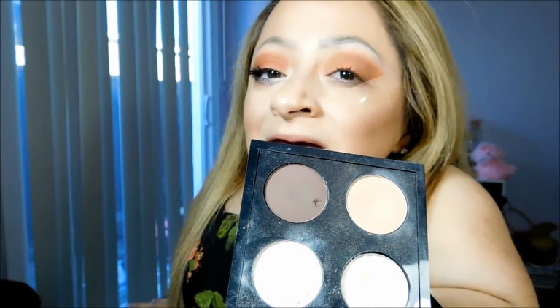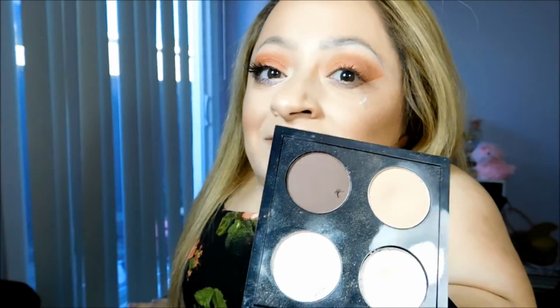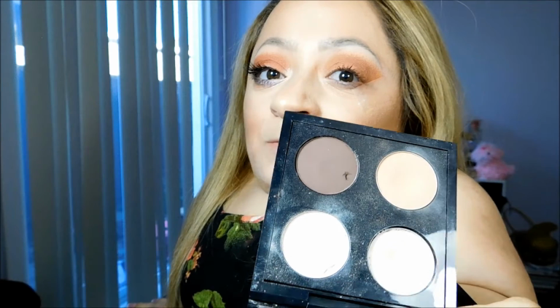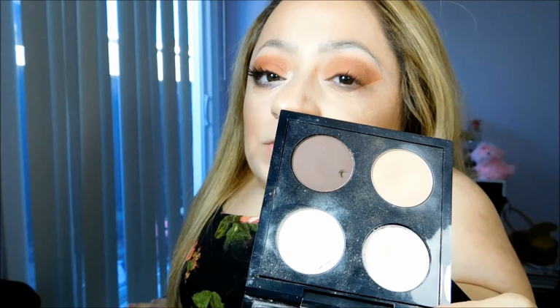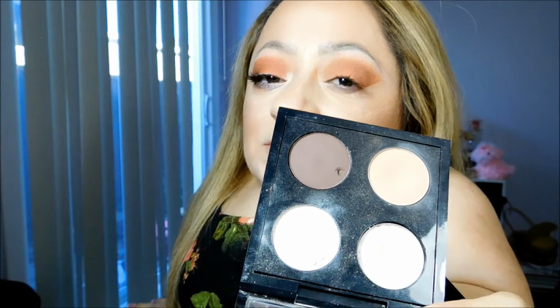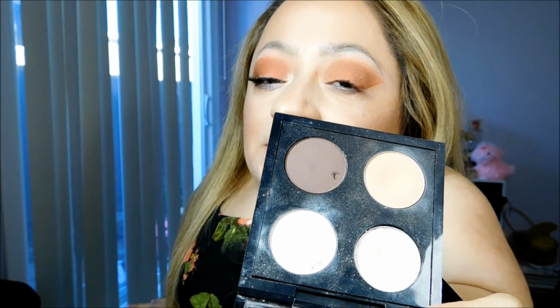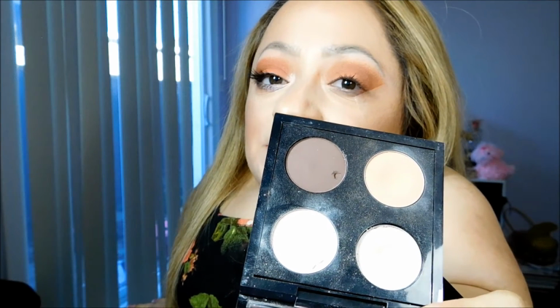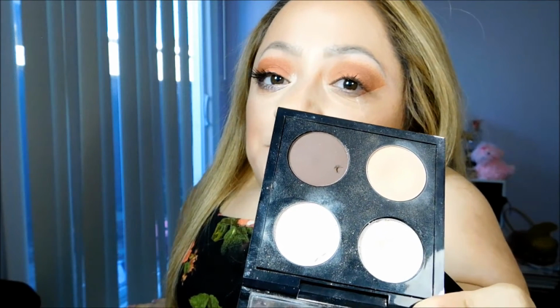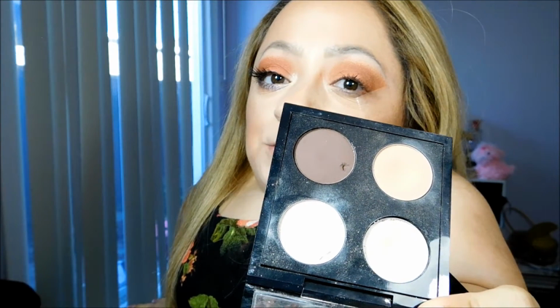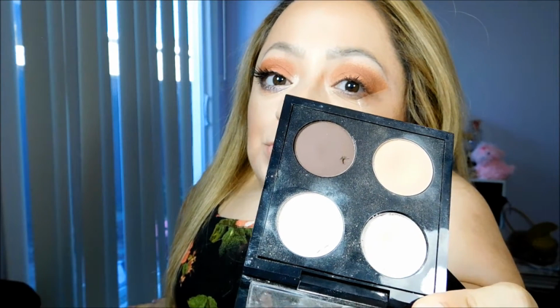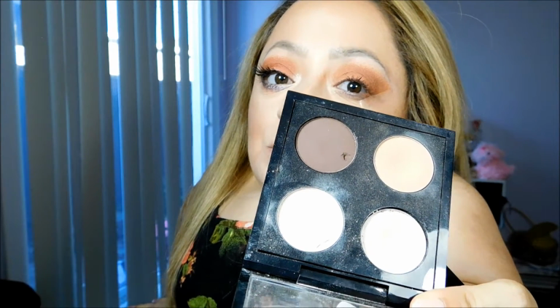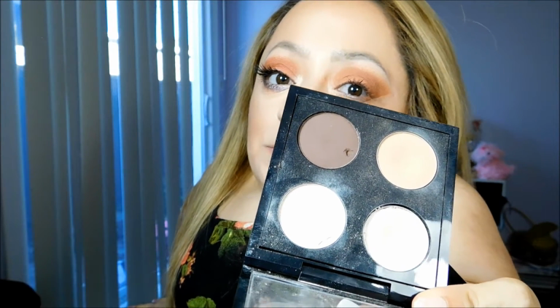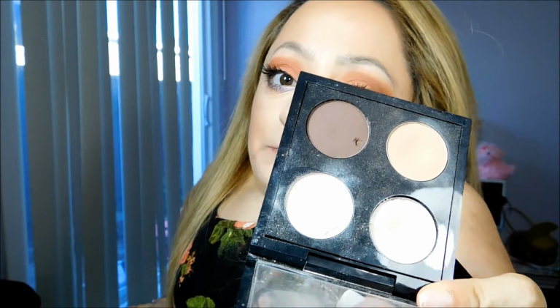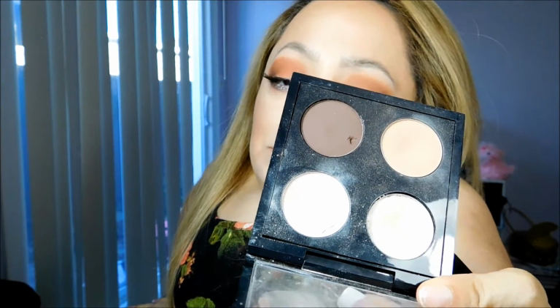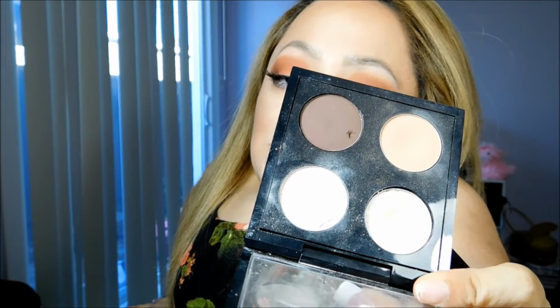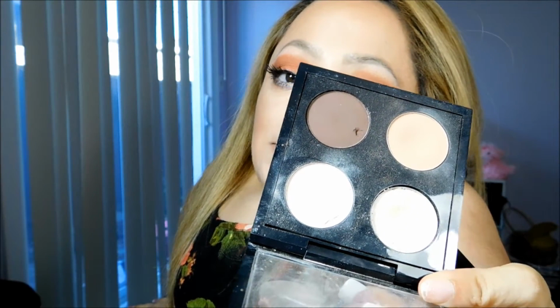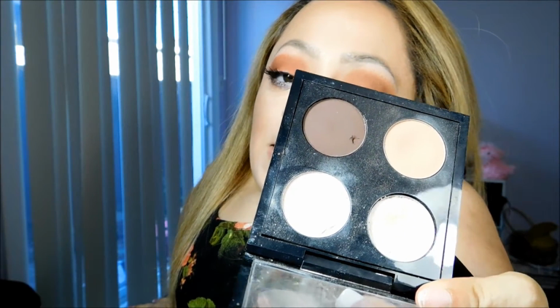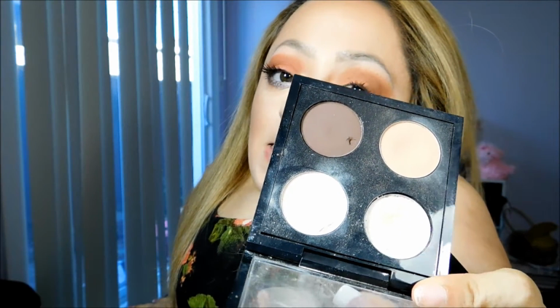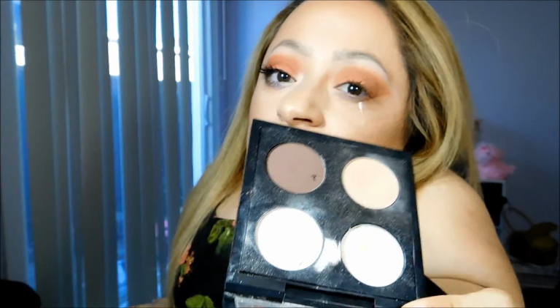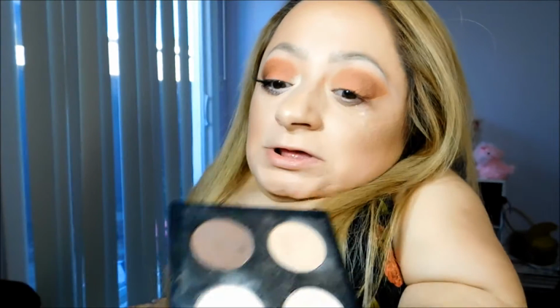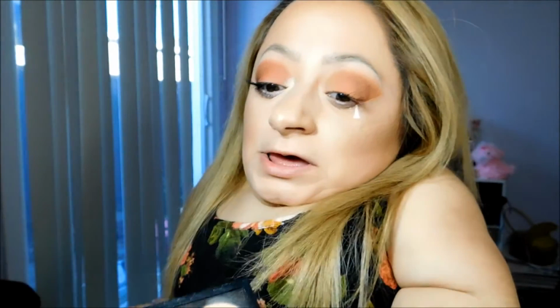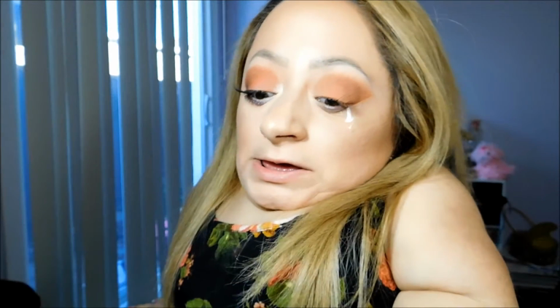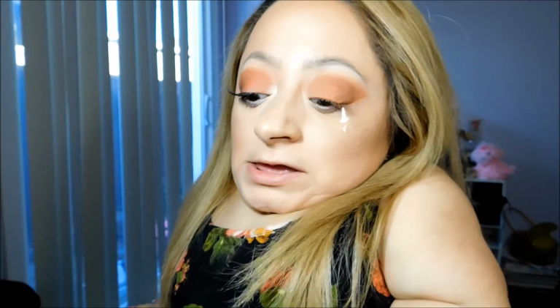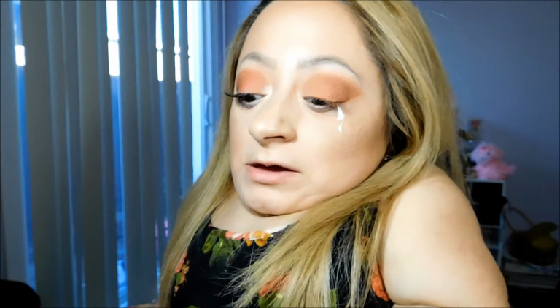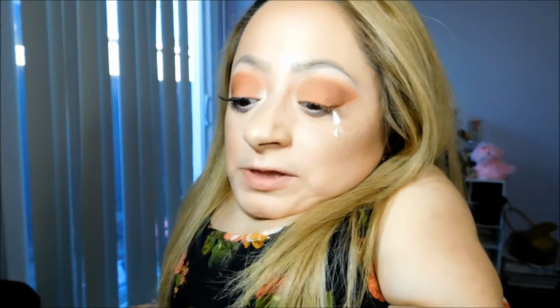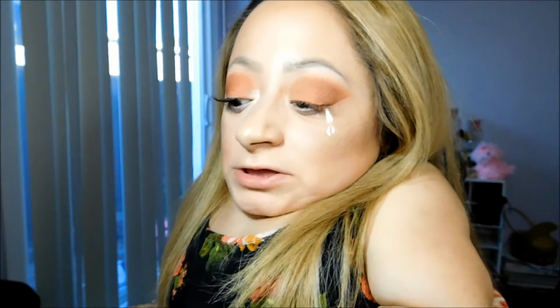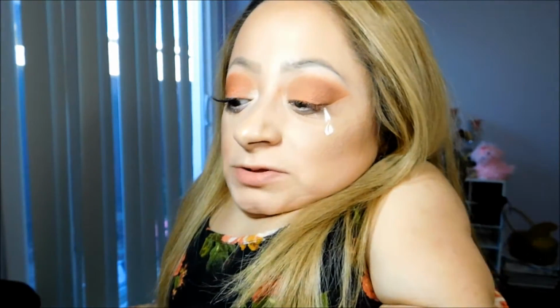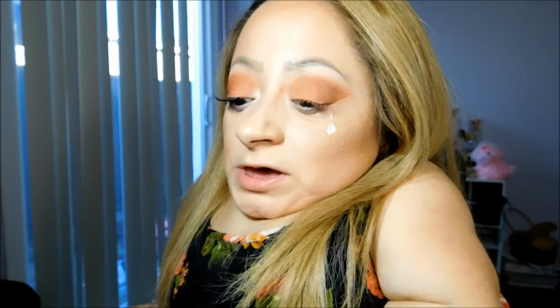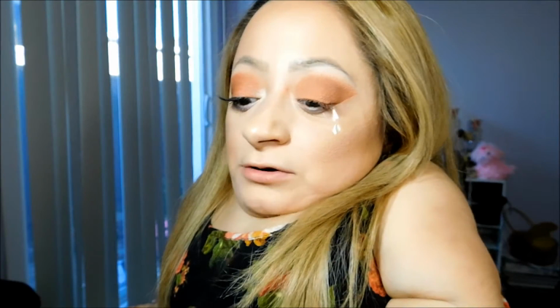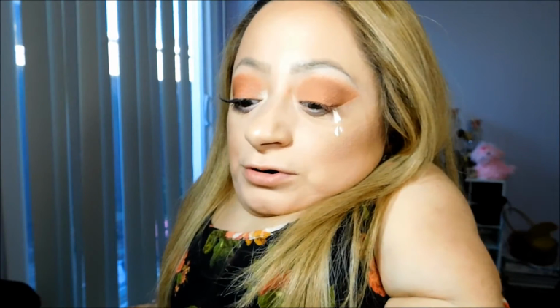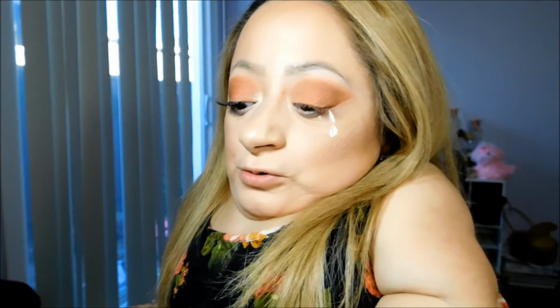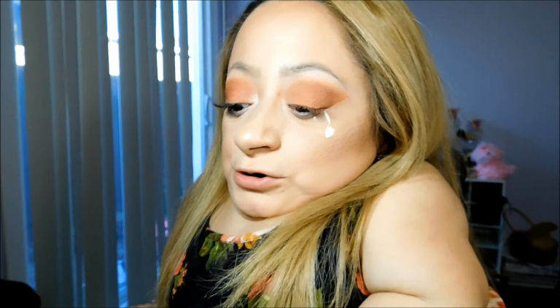Now I'm going to take a deeper chocolatey brown shade and again apply it to the outer corner.